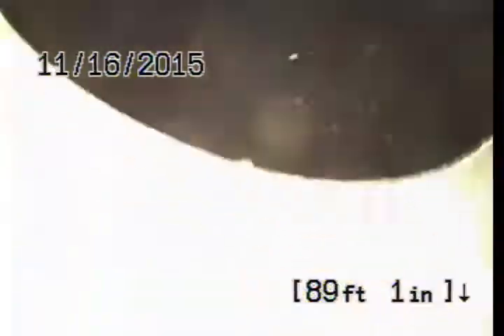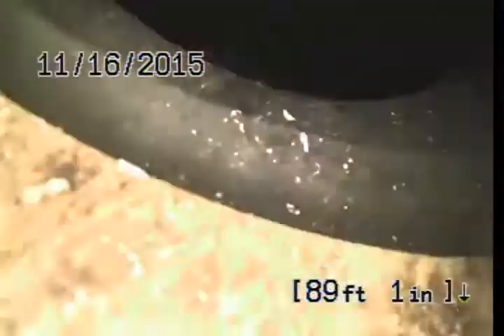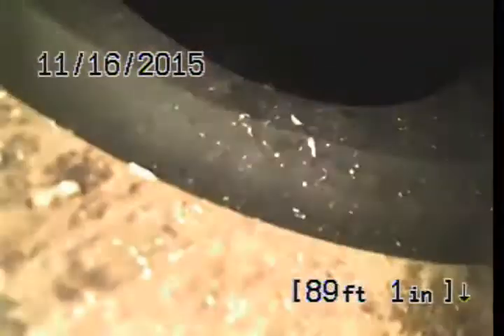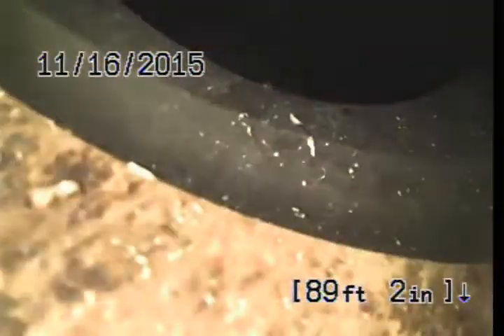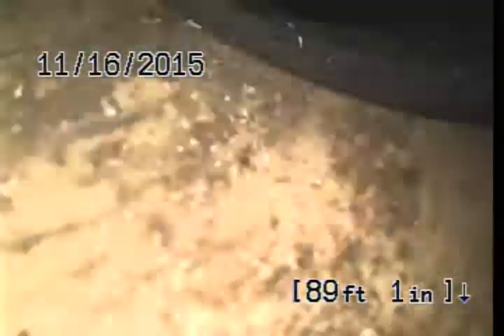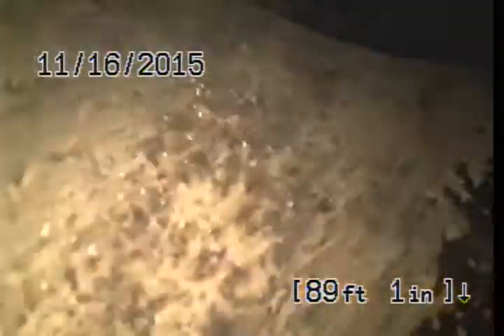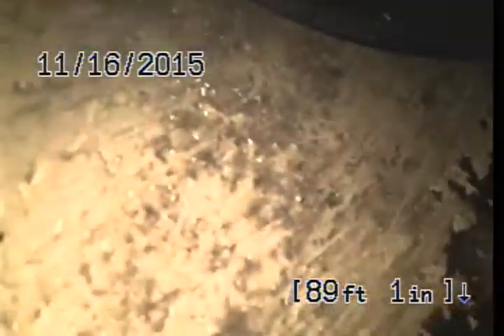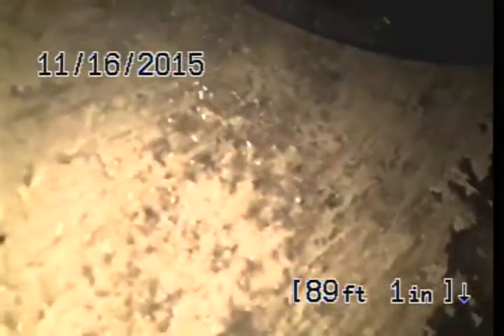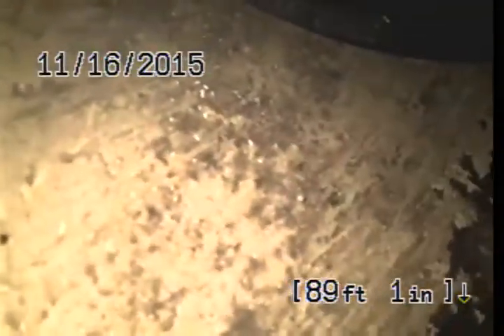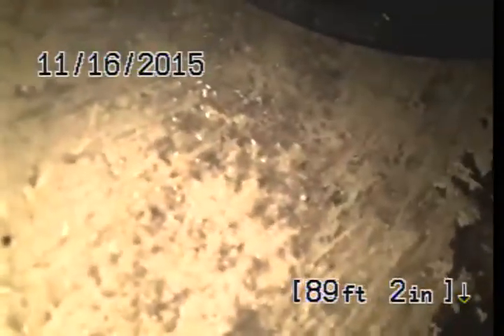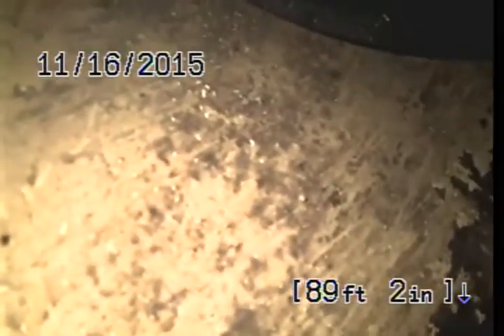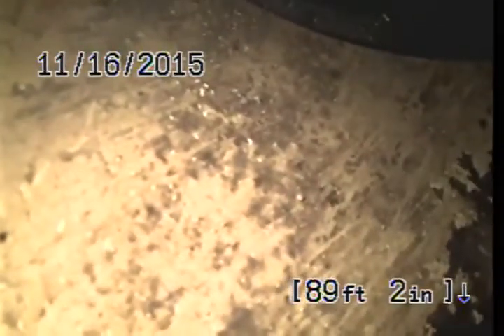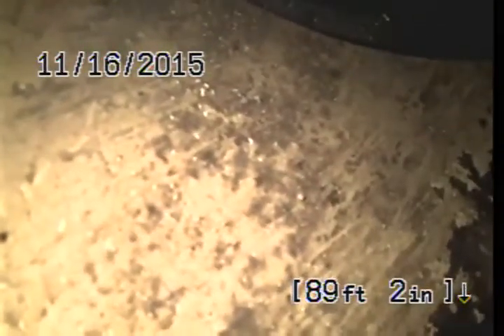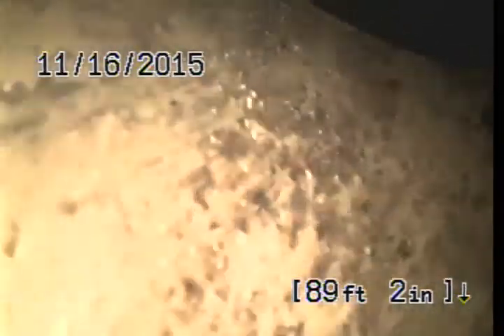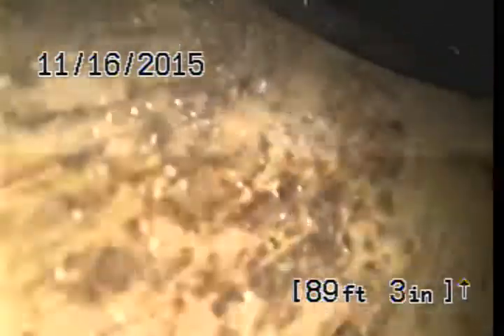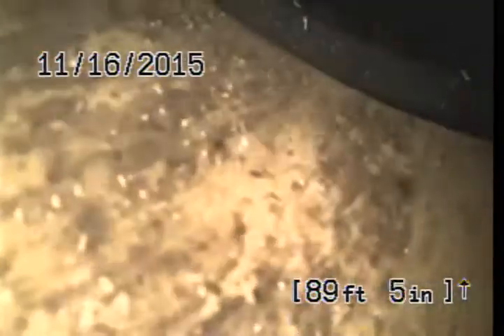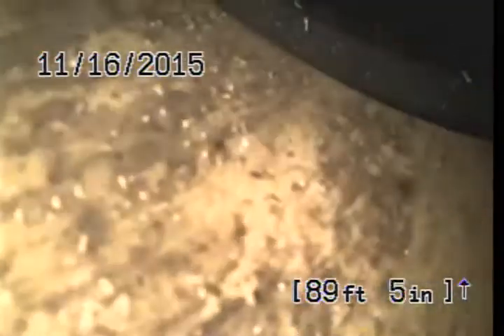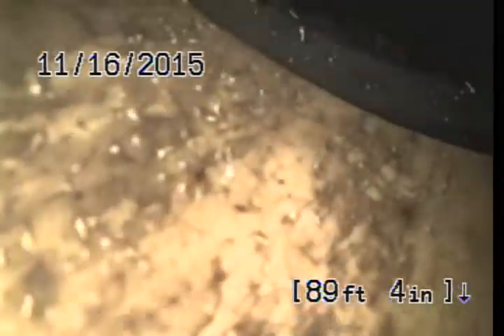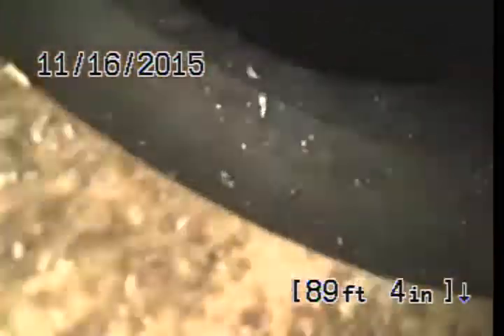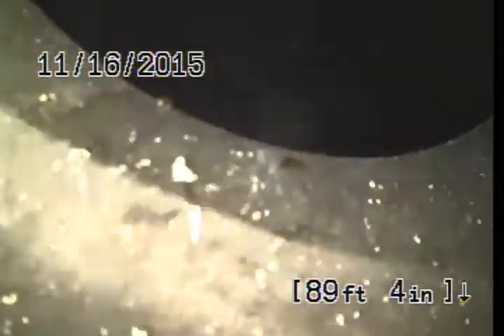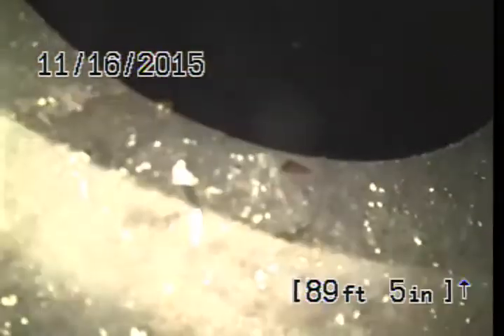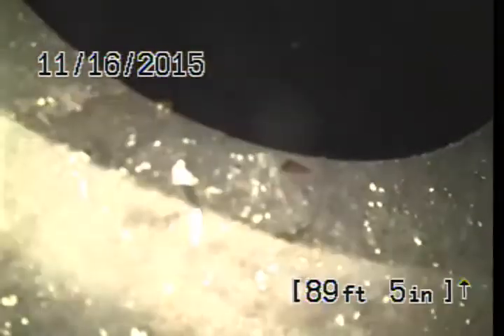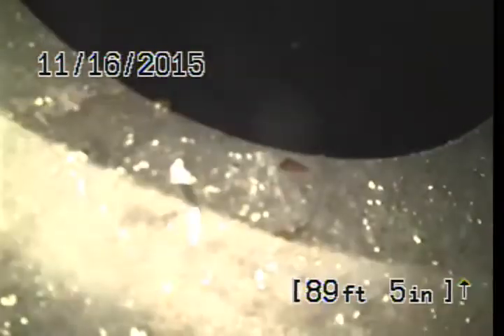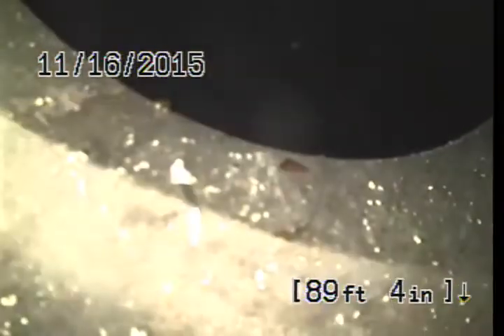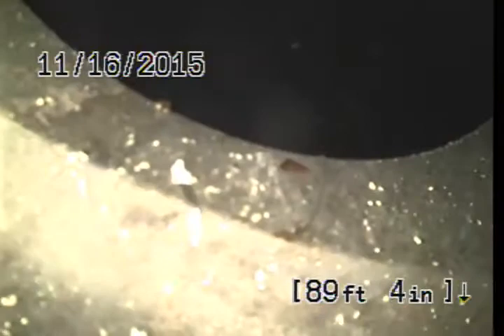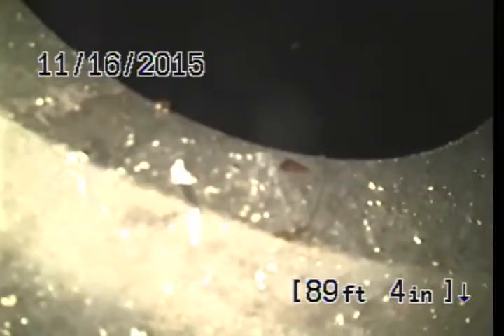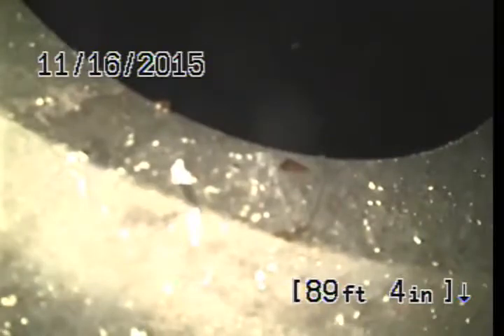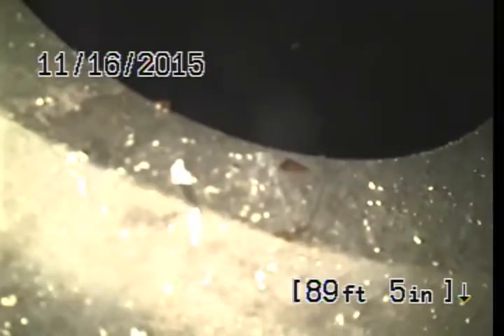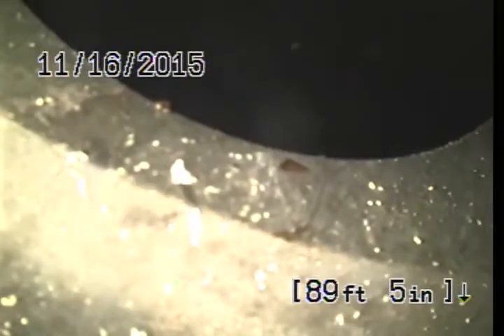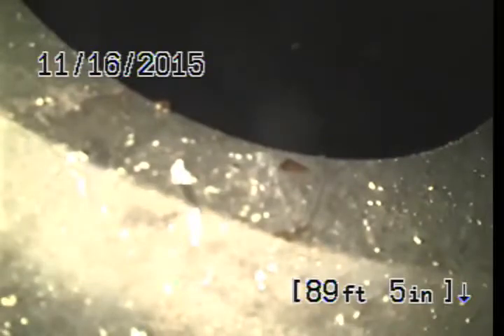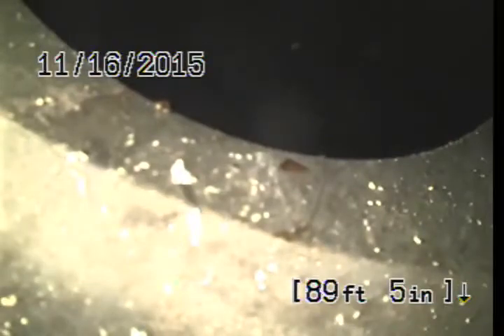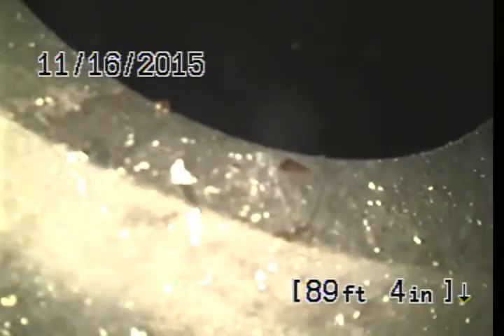89 feet out. So this one we will conclude with the video inspection.